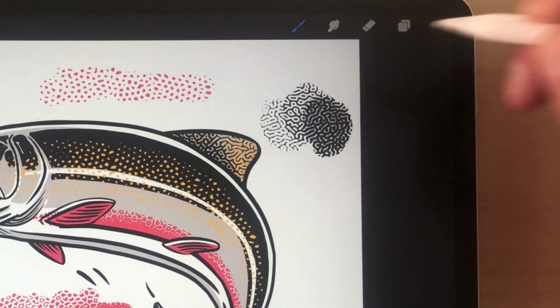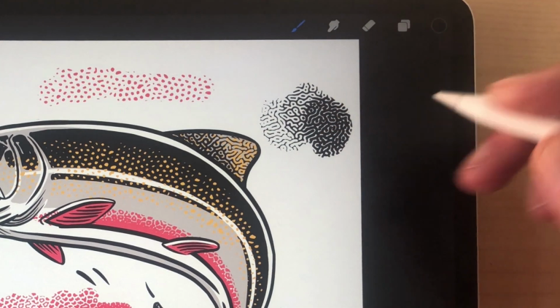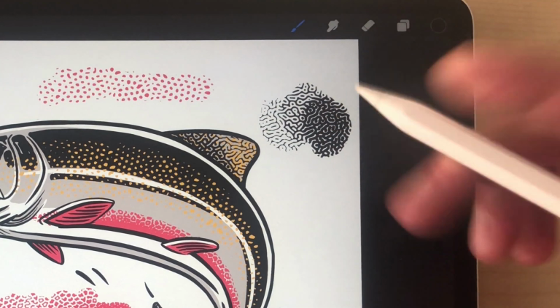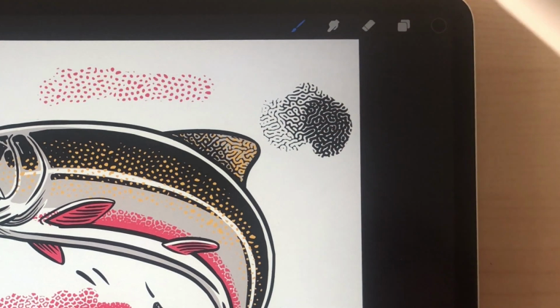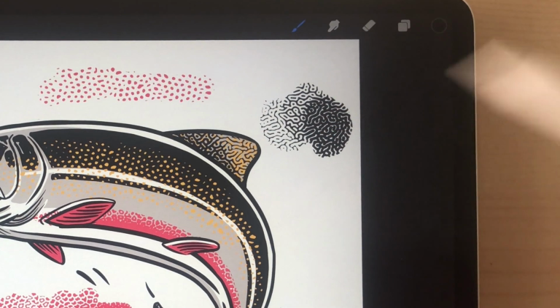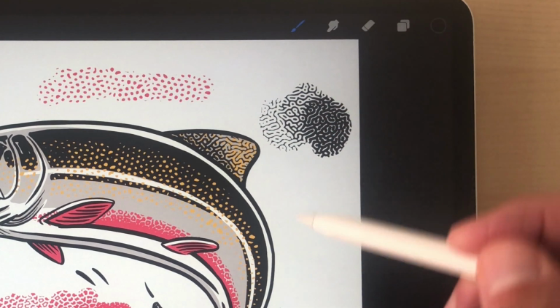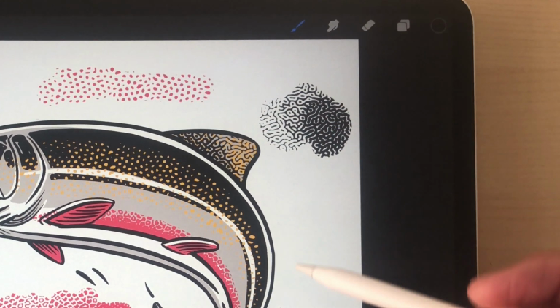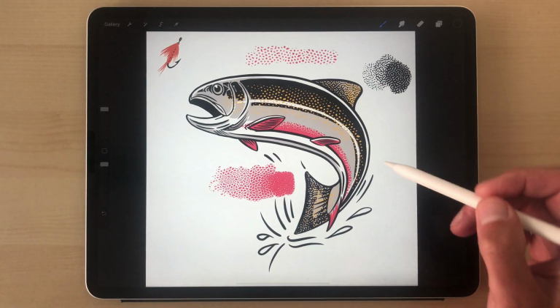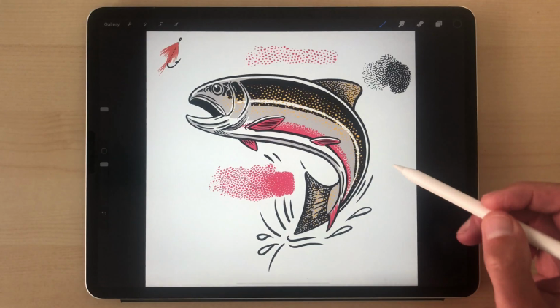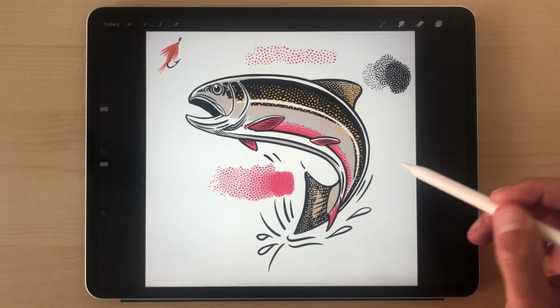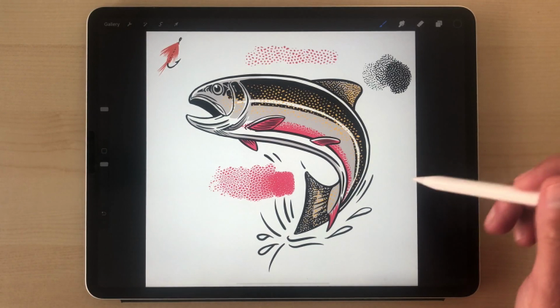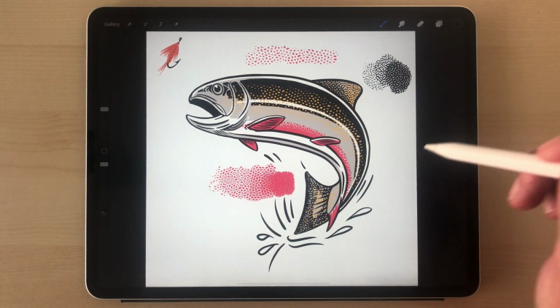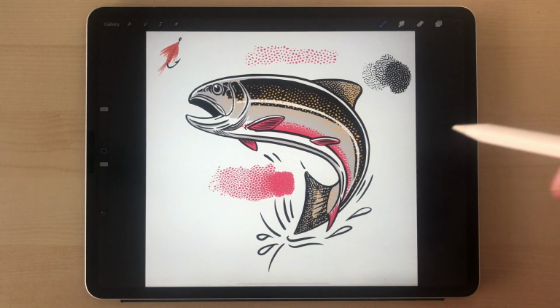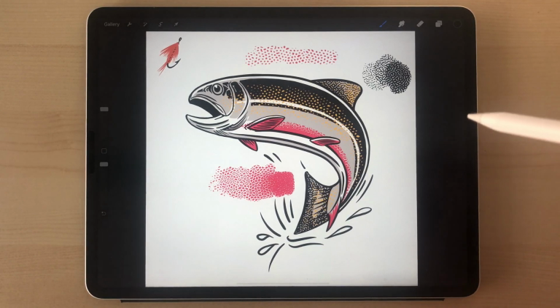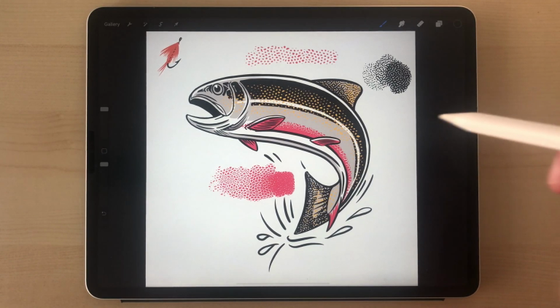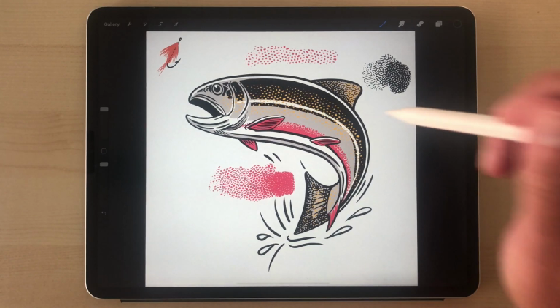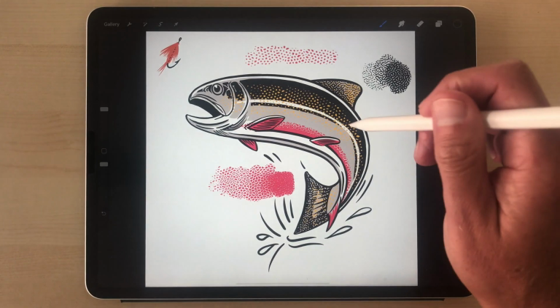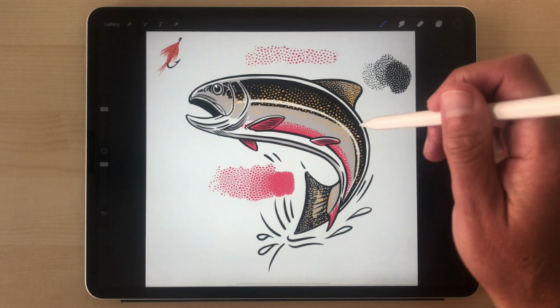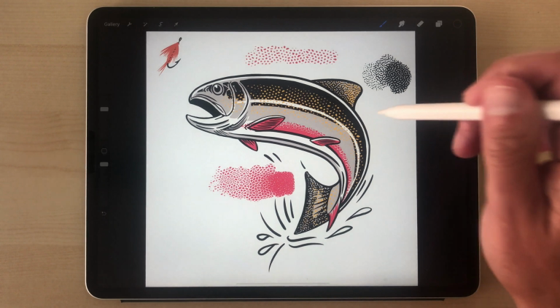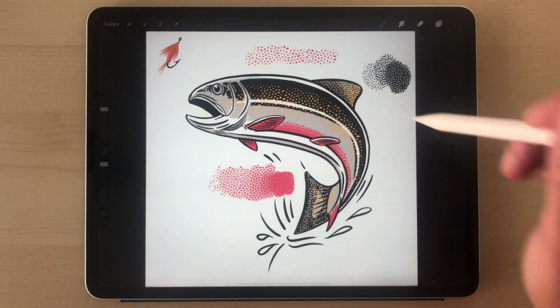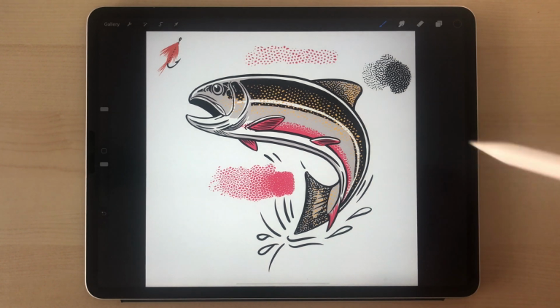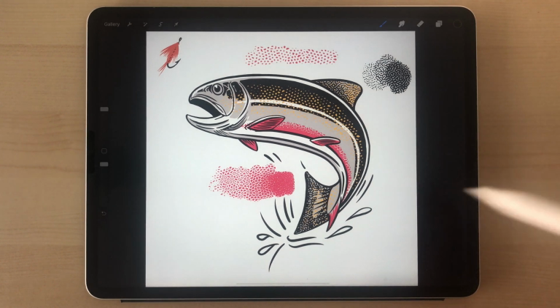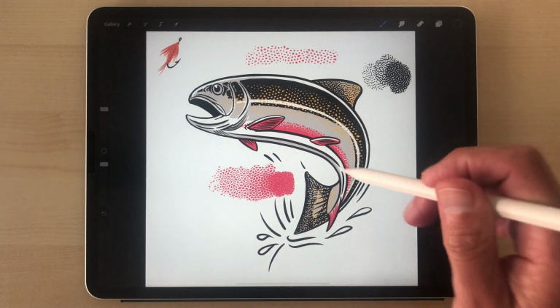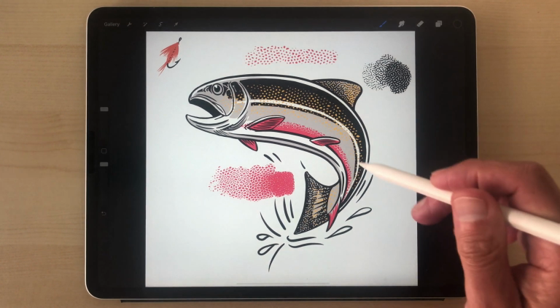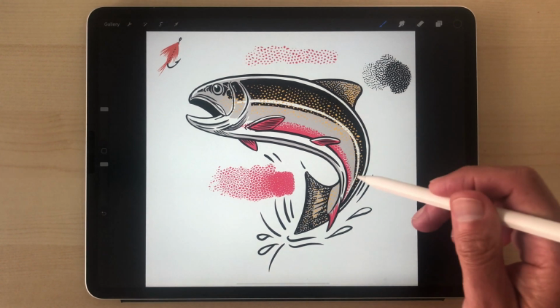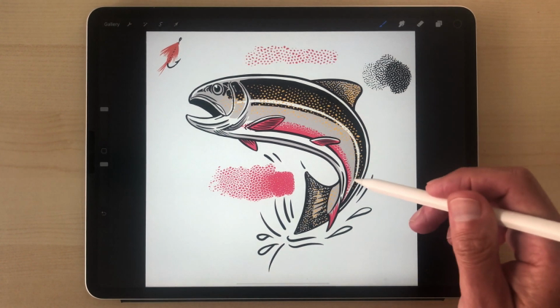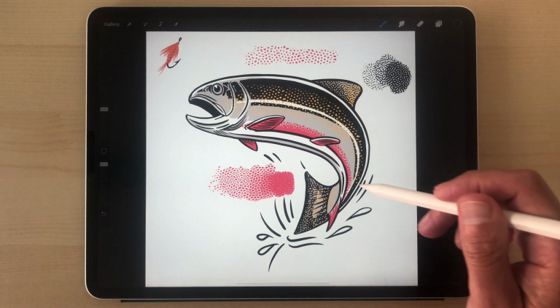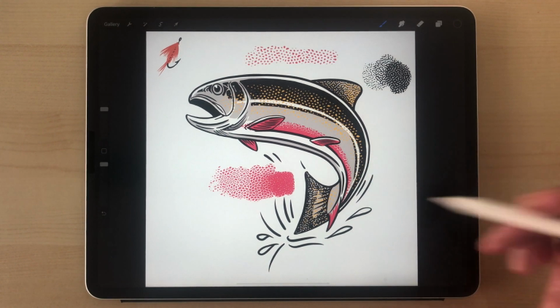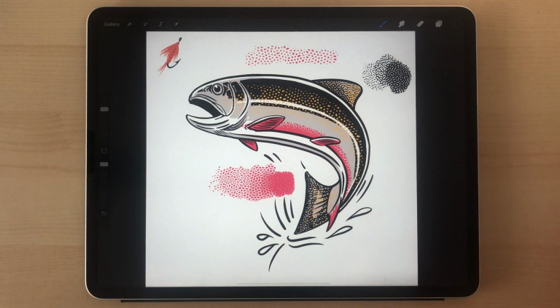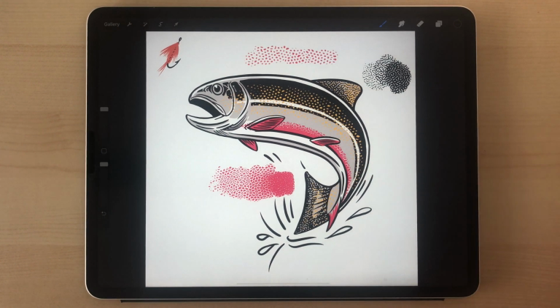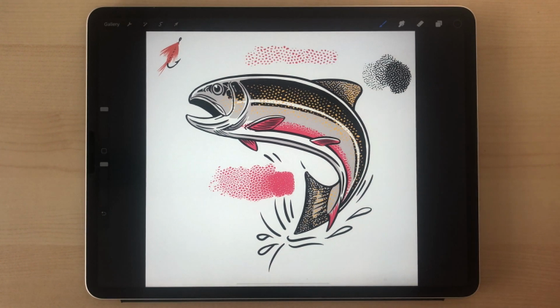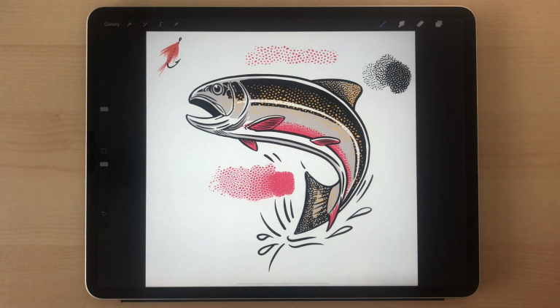So those are the Nature Tones brushes, and the trout is in the Aventura collection. Thanks for watching.